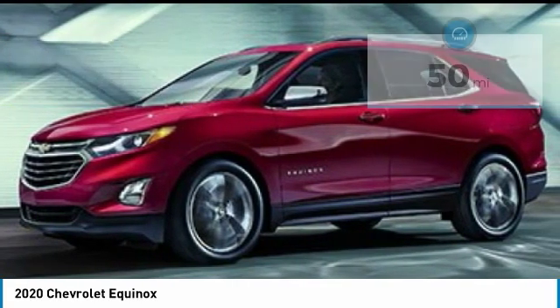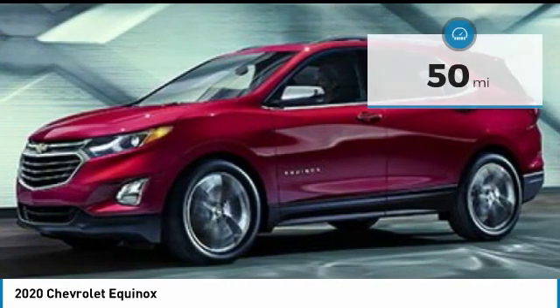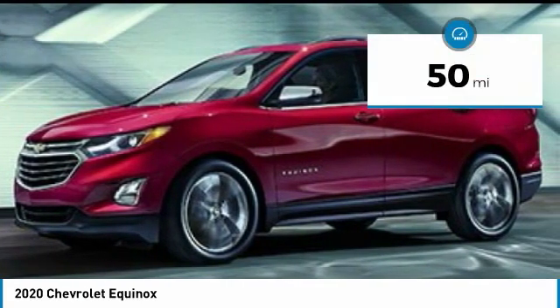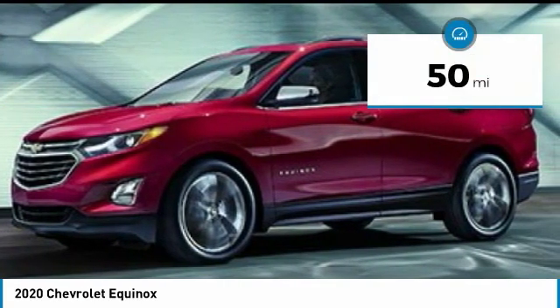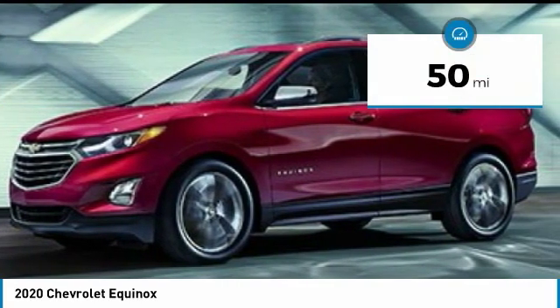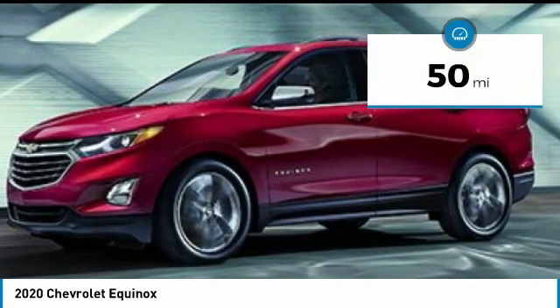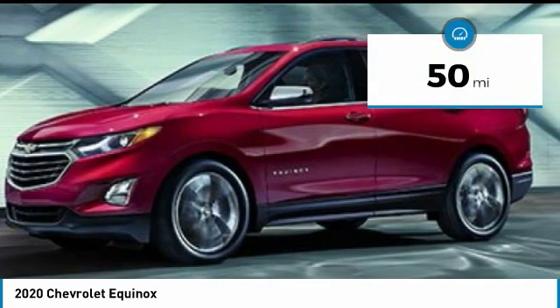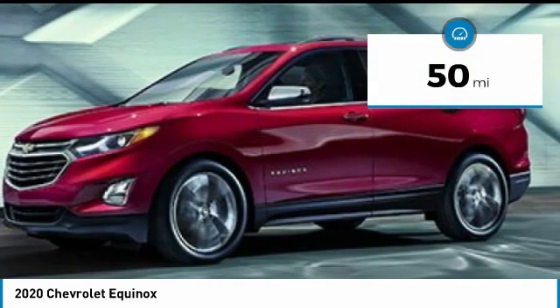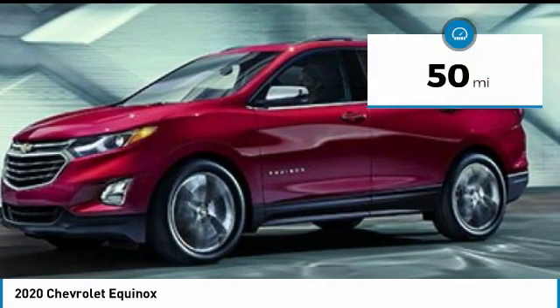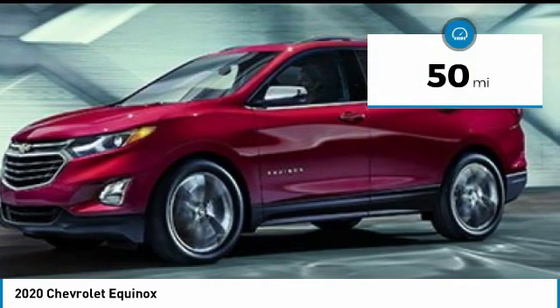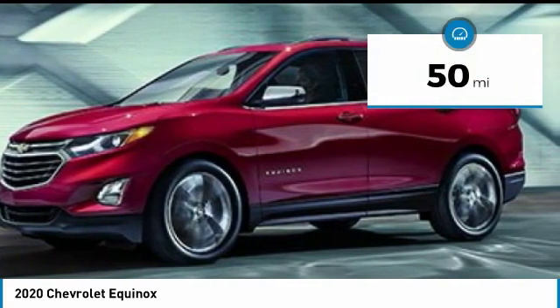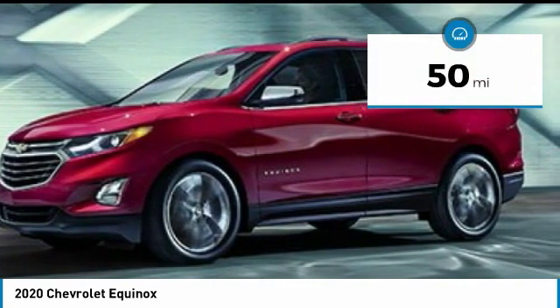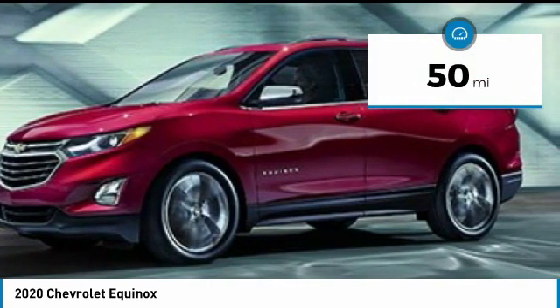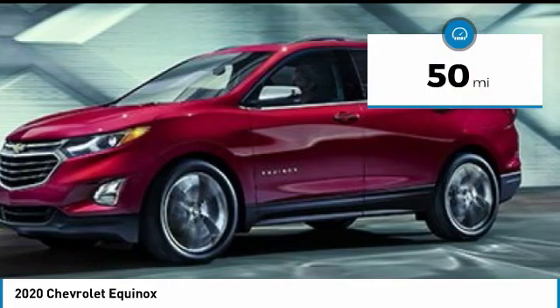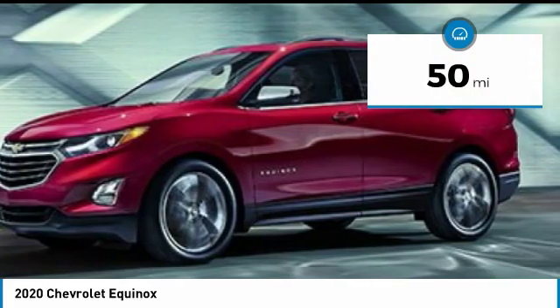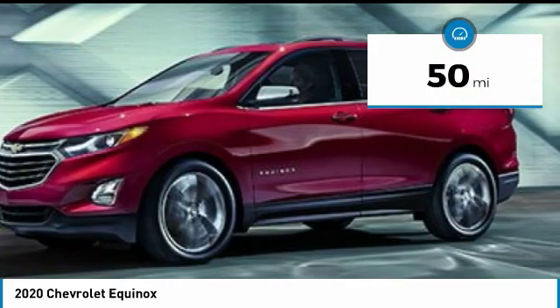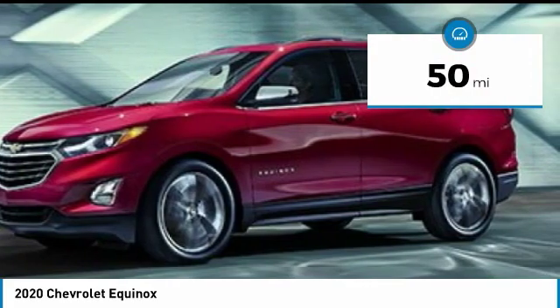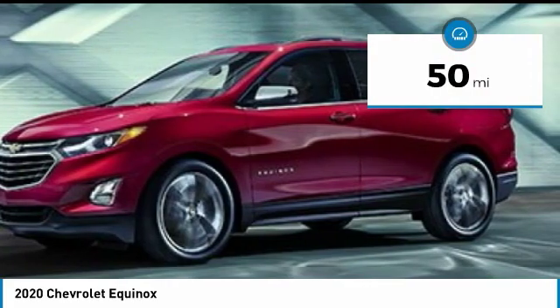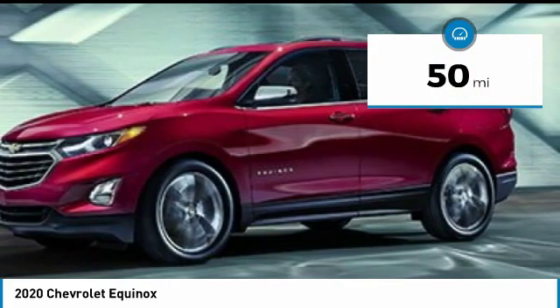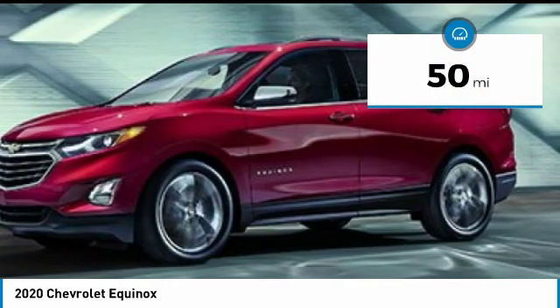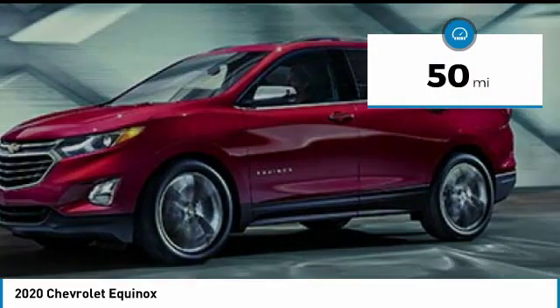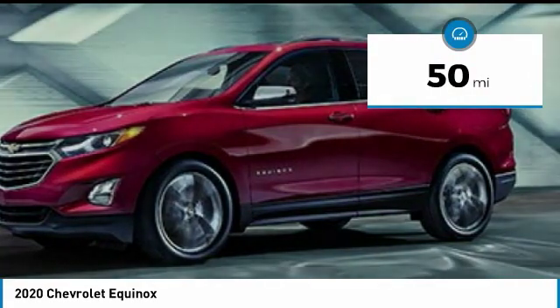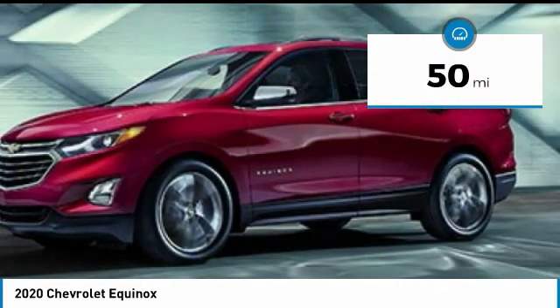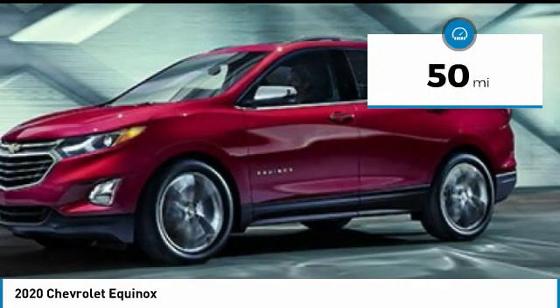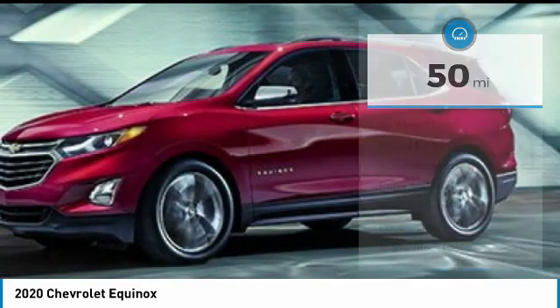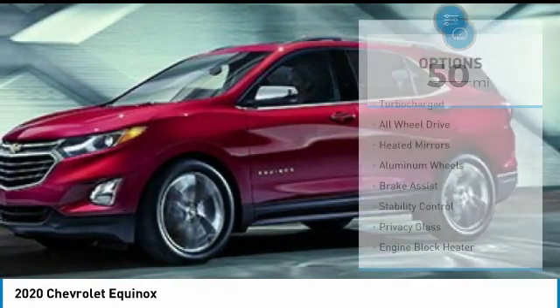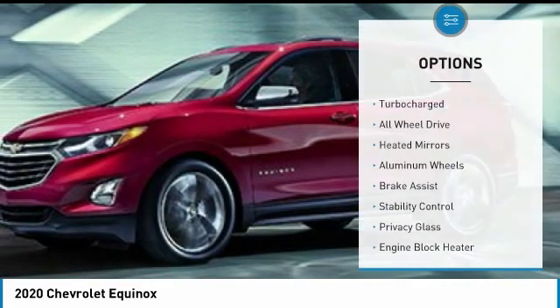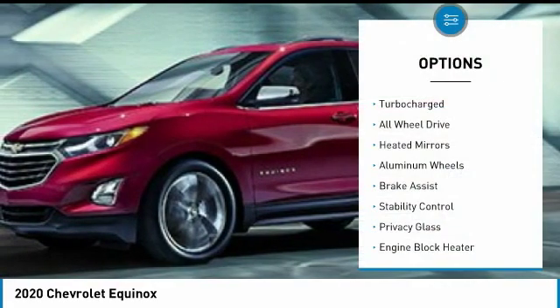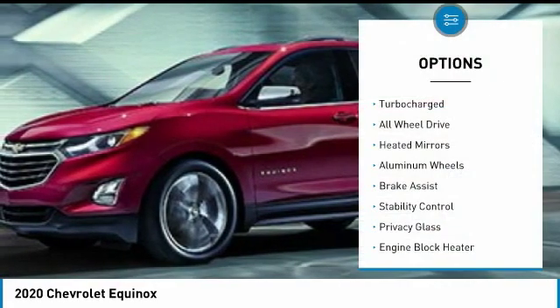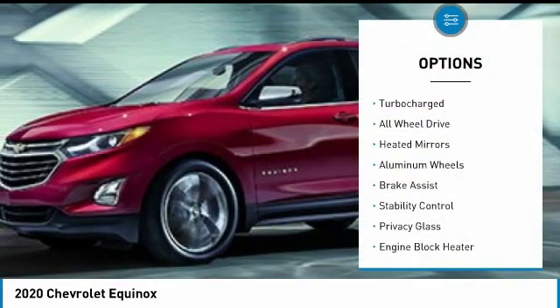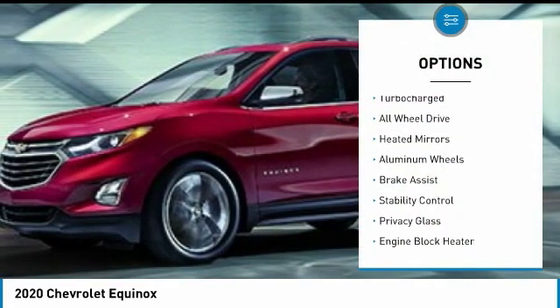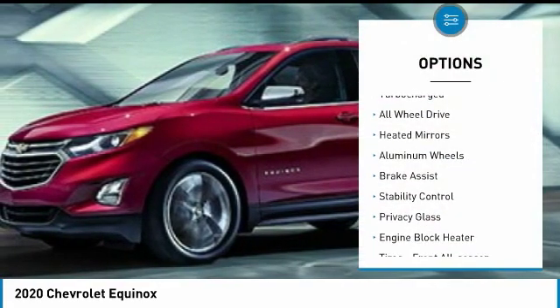This vehicle has less than 100 miles. Here are some of this vehicle's great options: turbocharged,